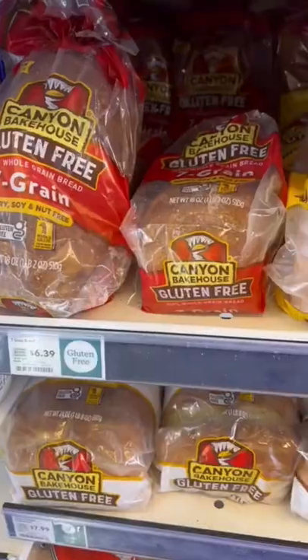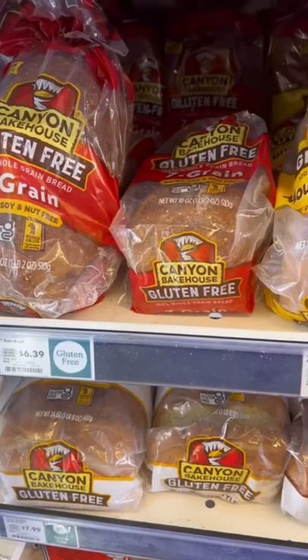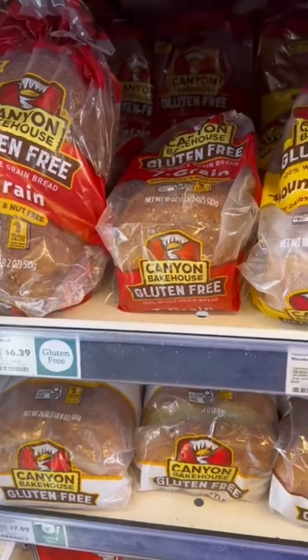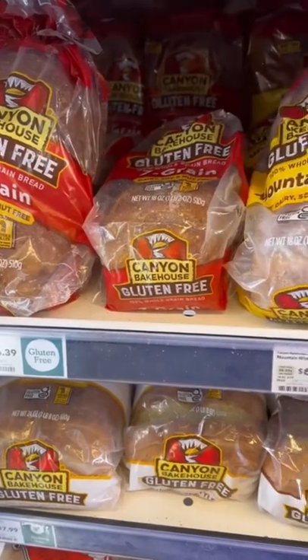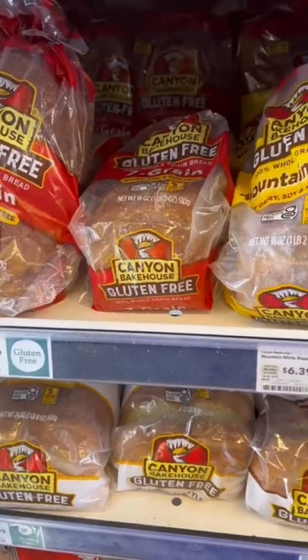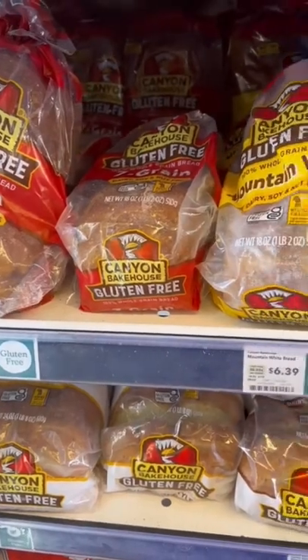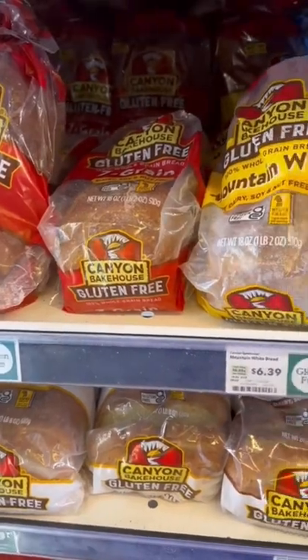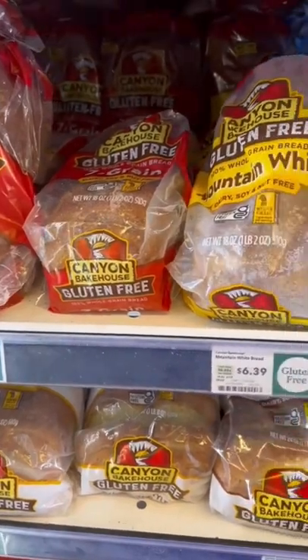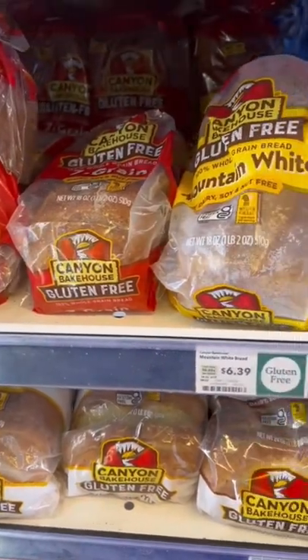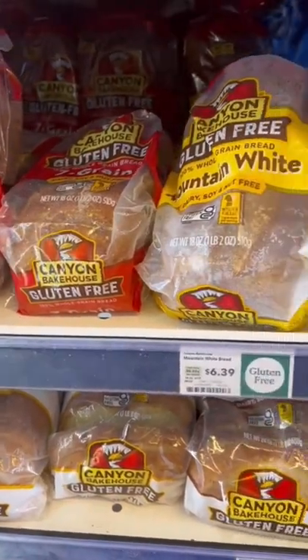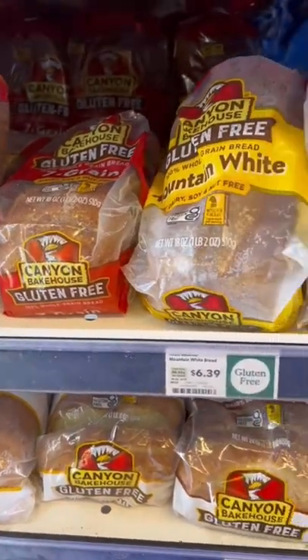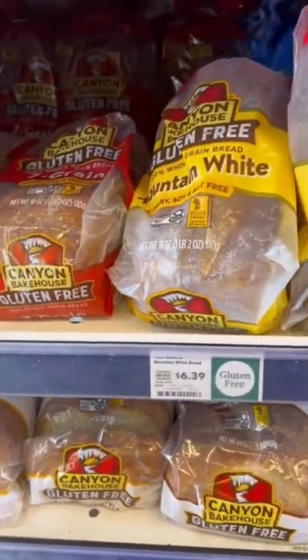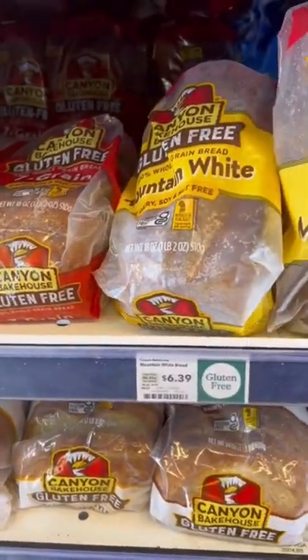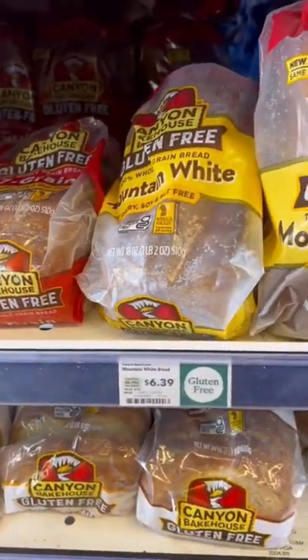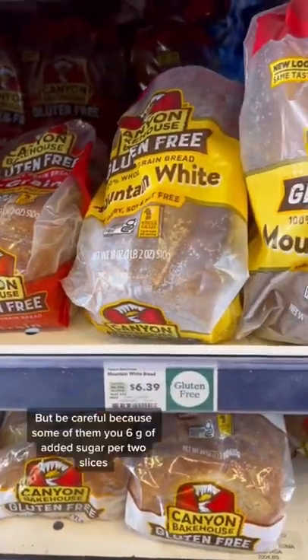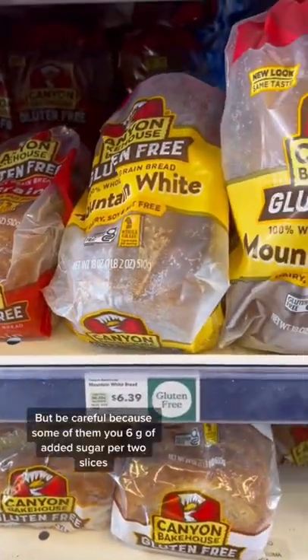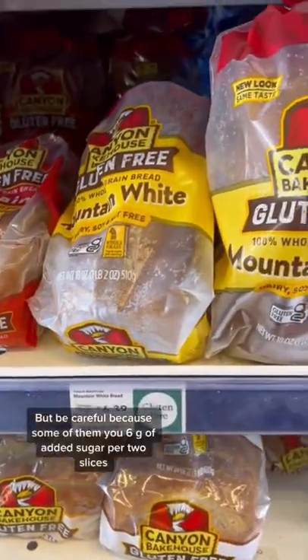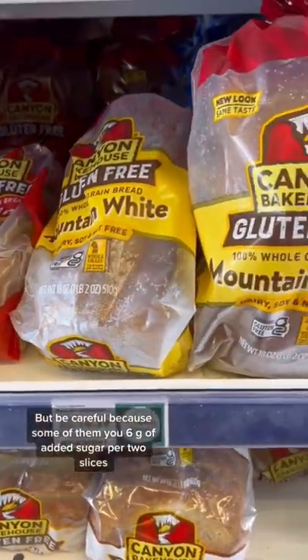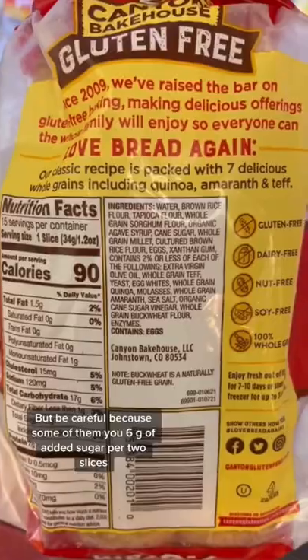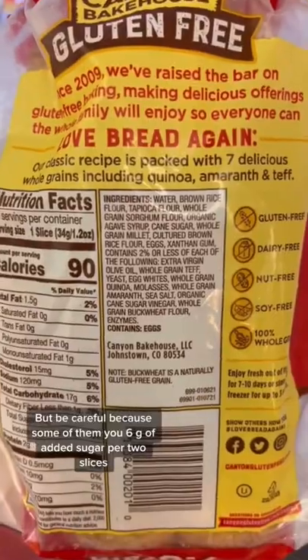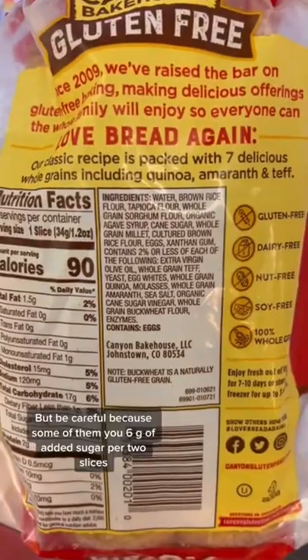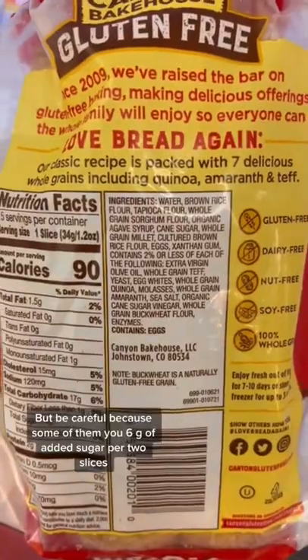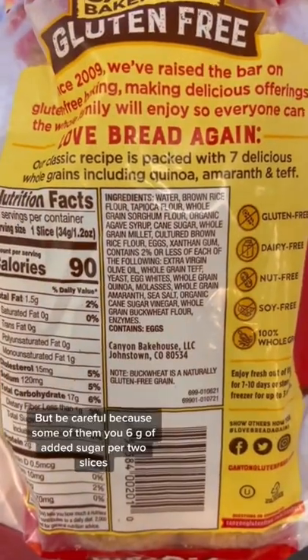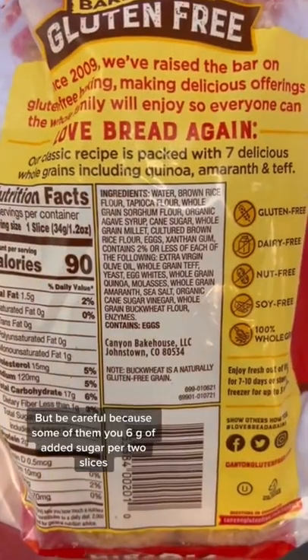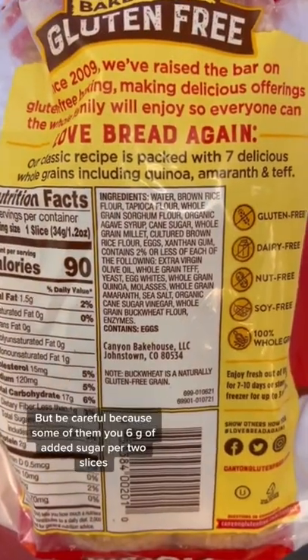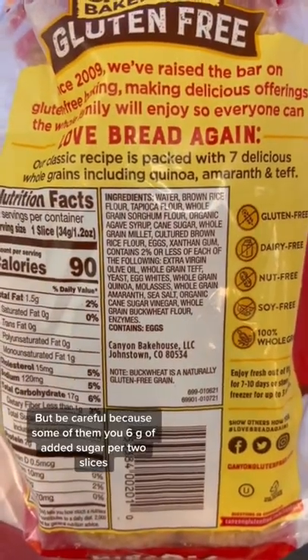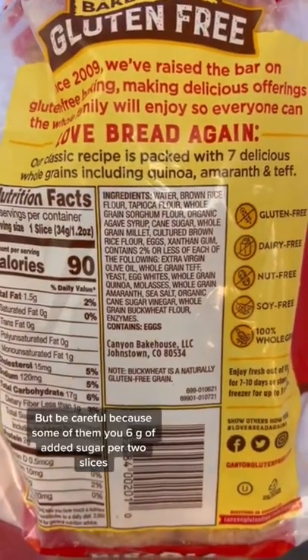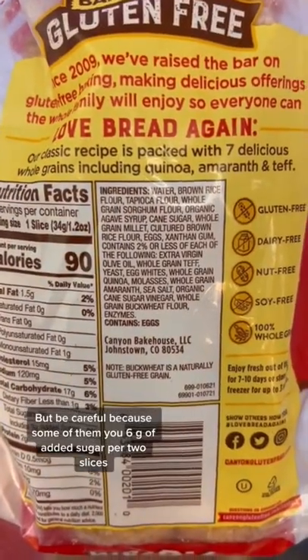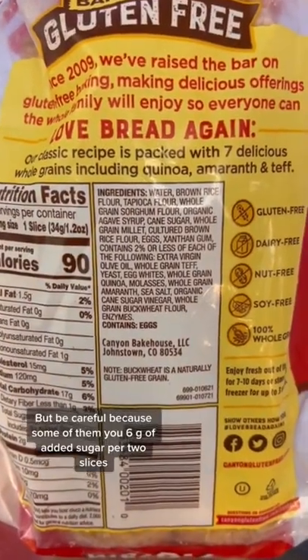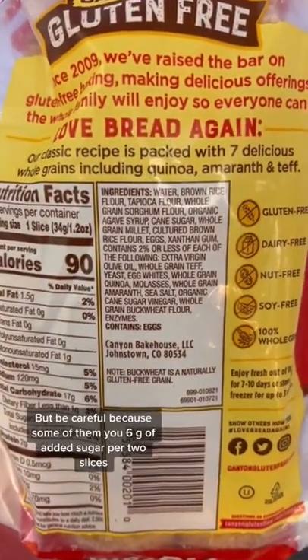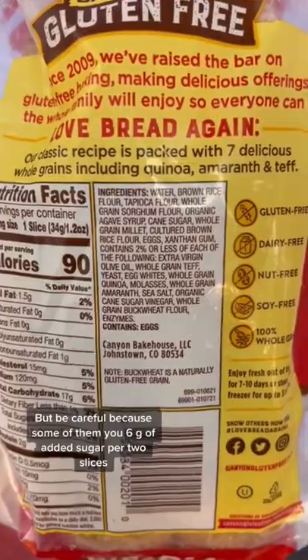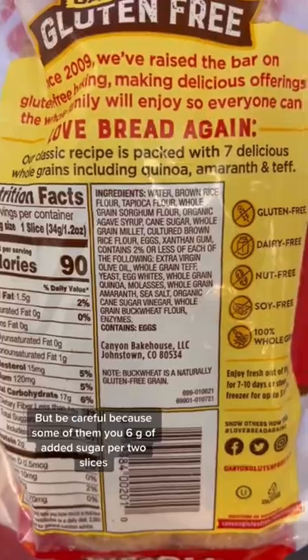Canyon Bakehouse is better because they use extra virgin olive oil, but be careful because some of them use 6 grams of added sugar per 2 slices.